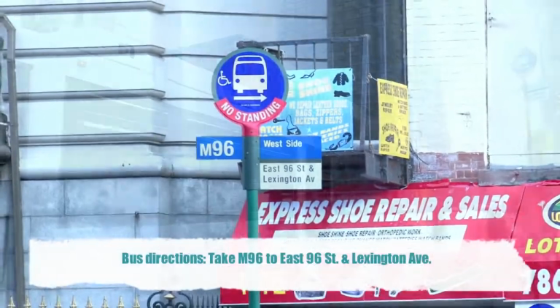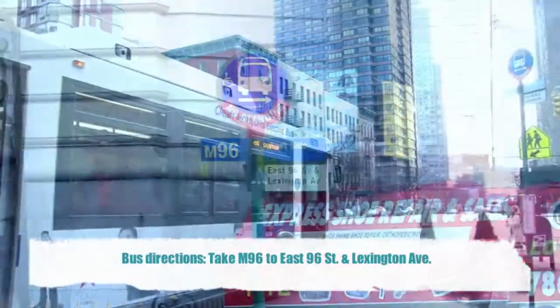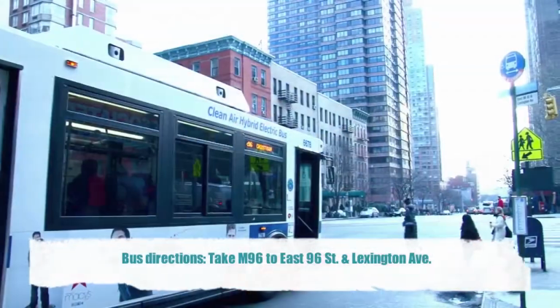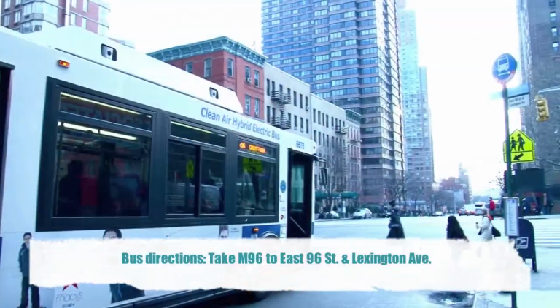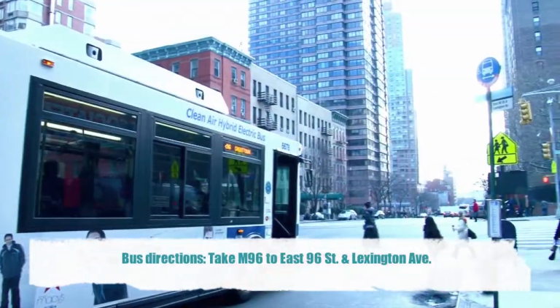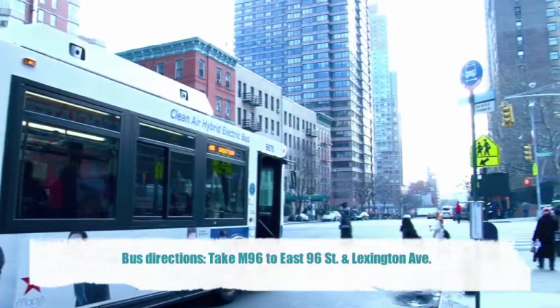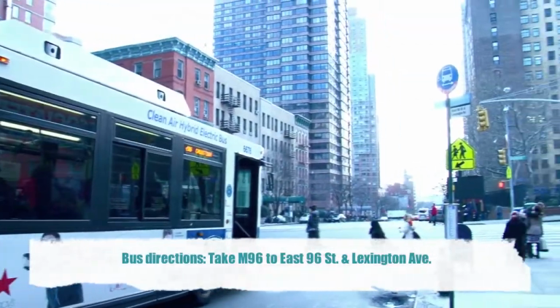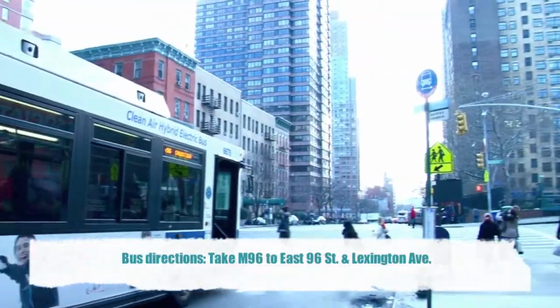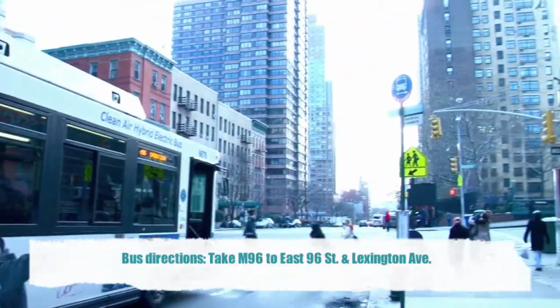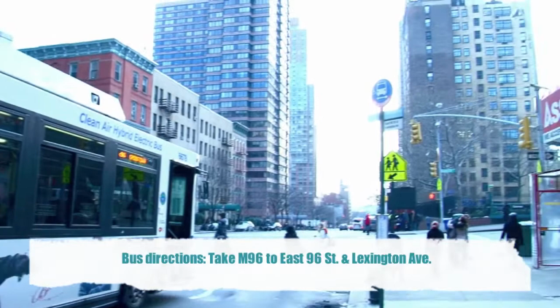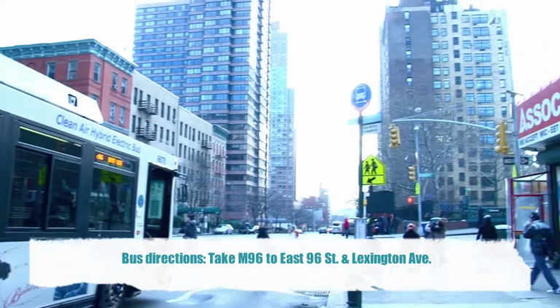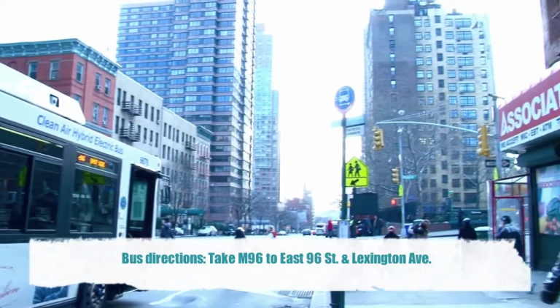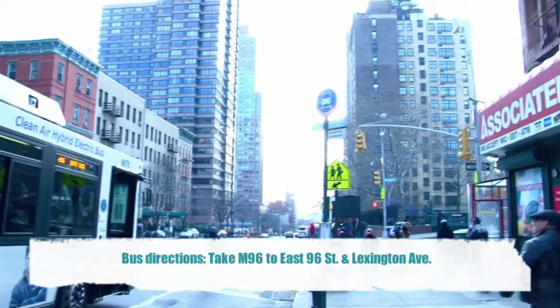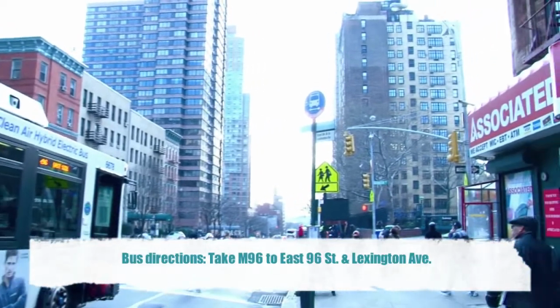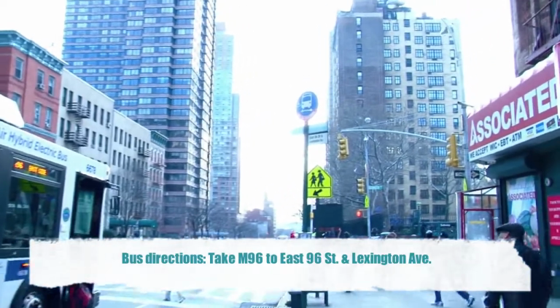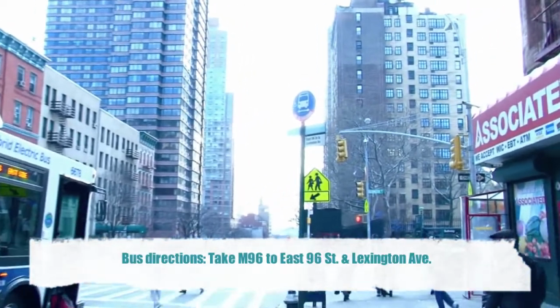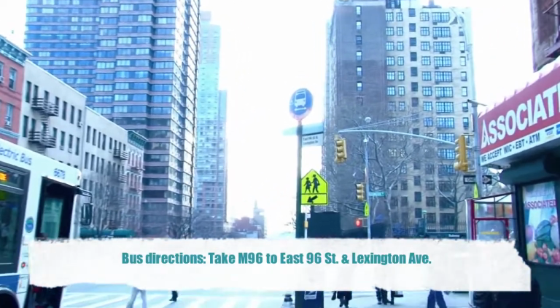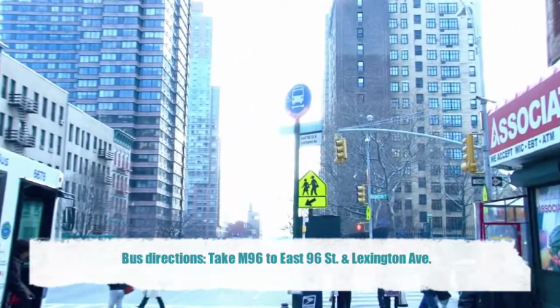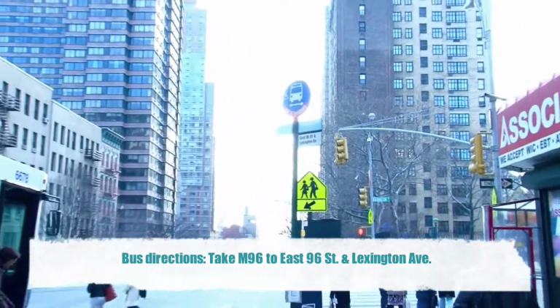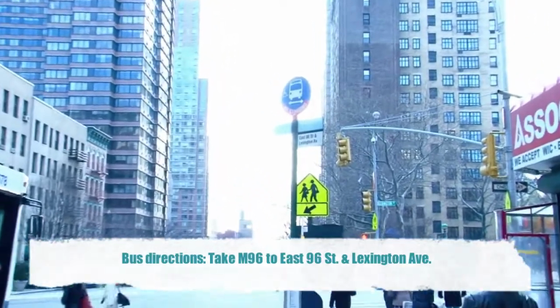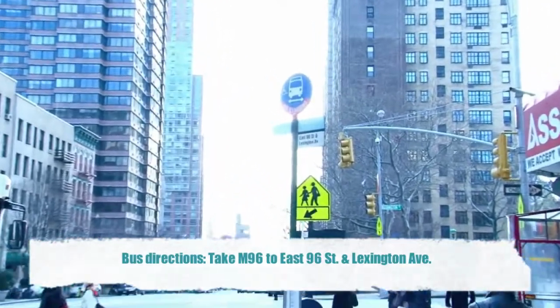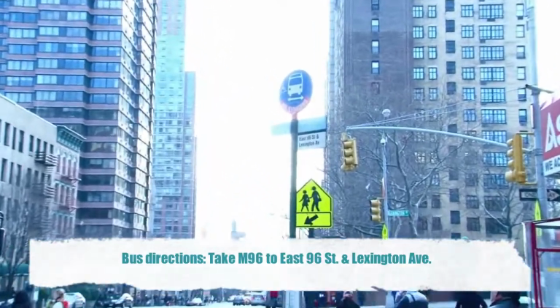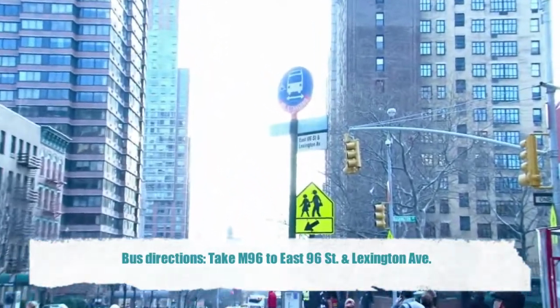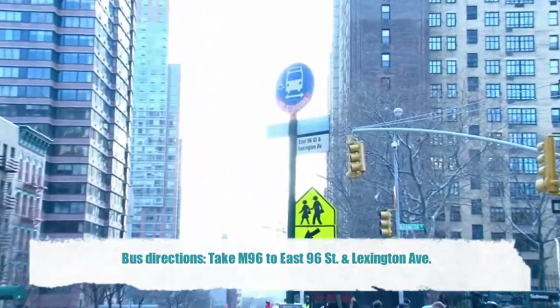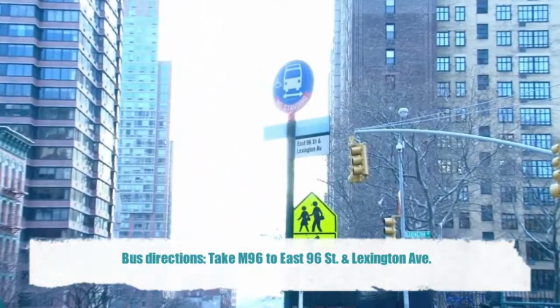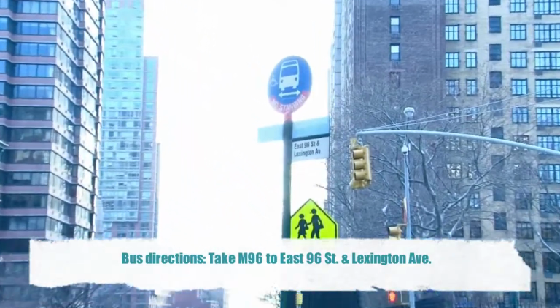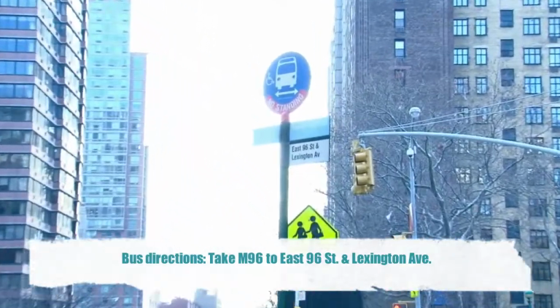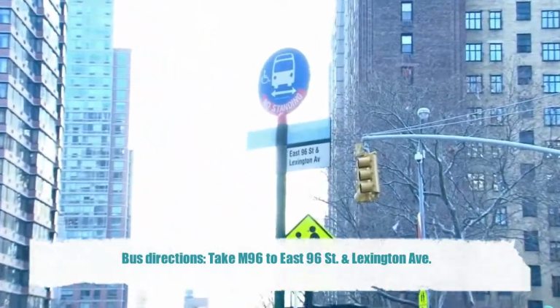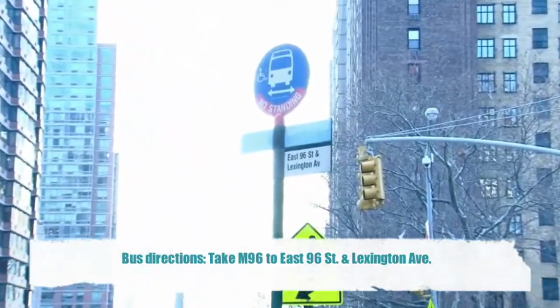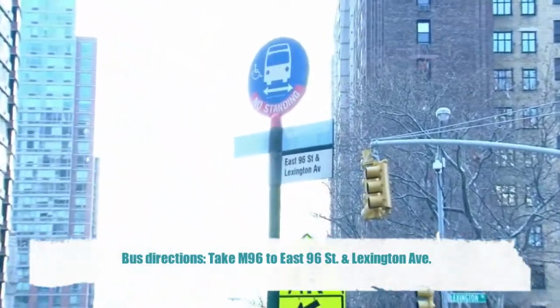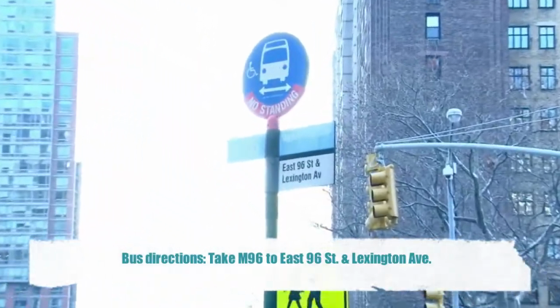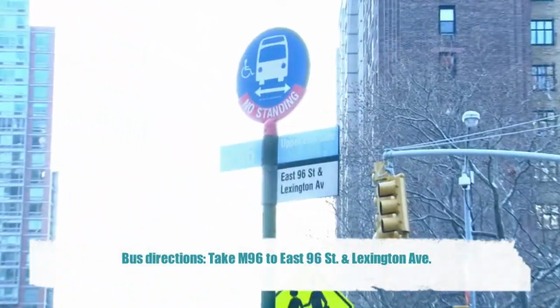Bus directions: Take the M96 to East 96th Street and Lexington Avenue.